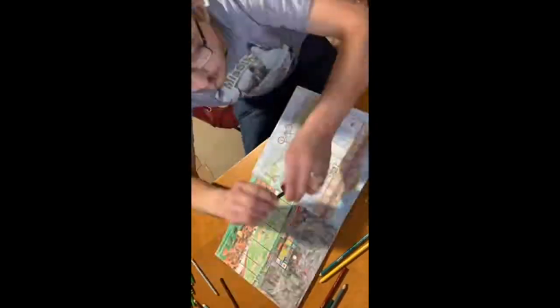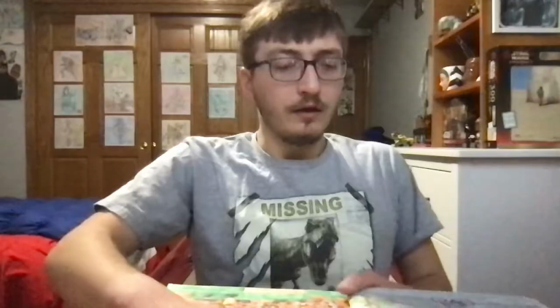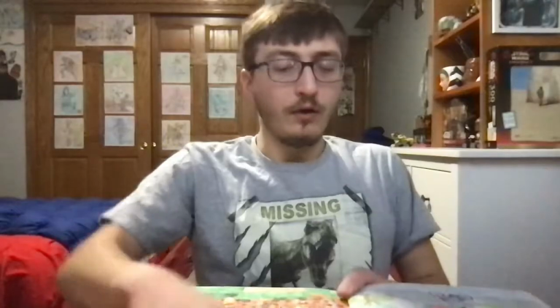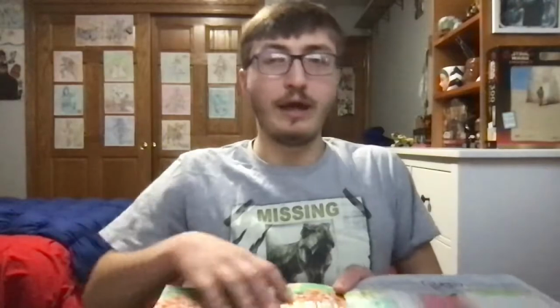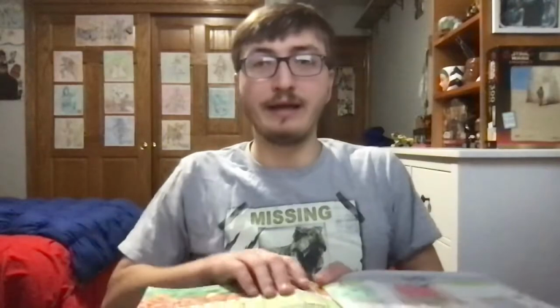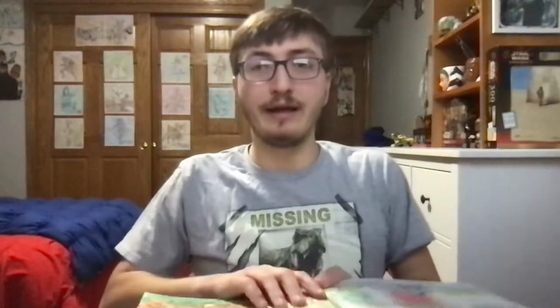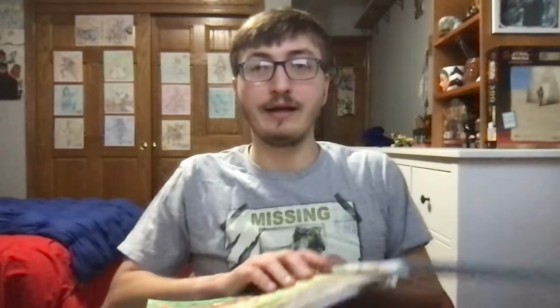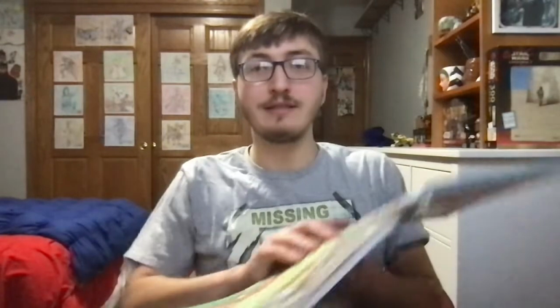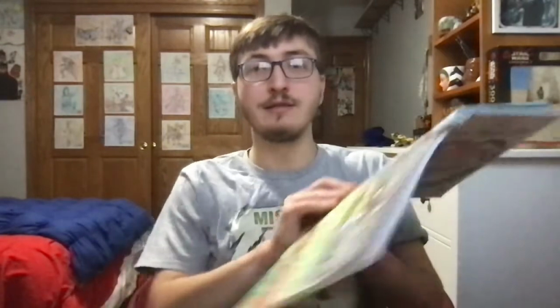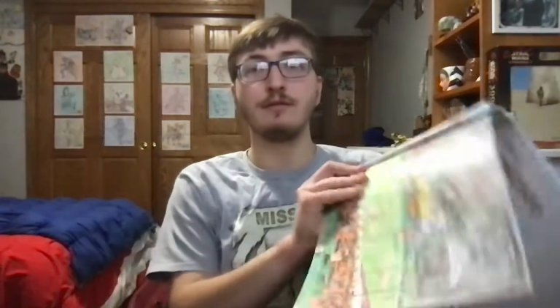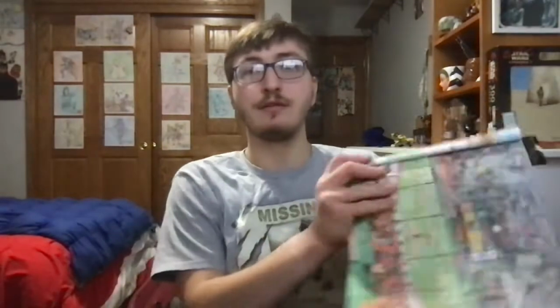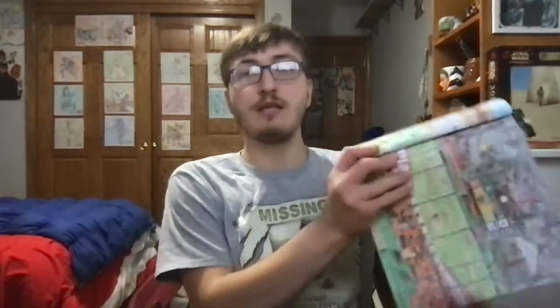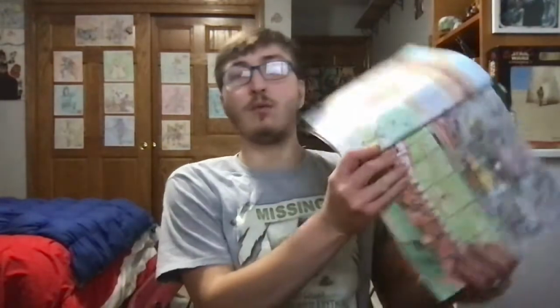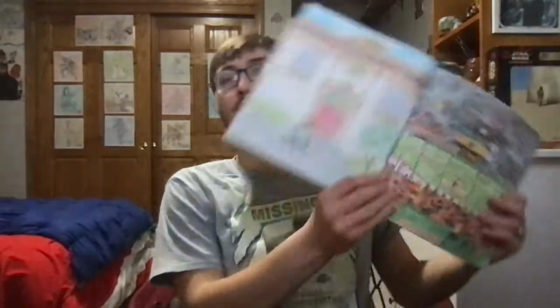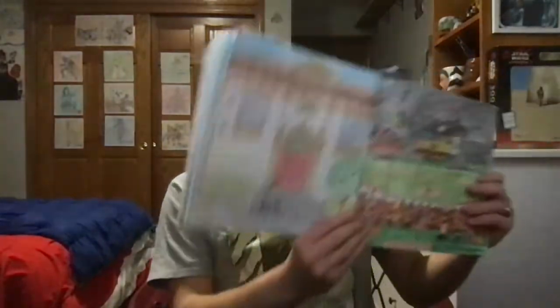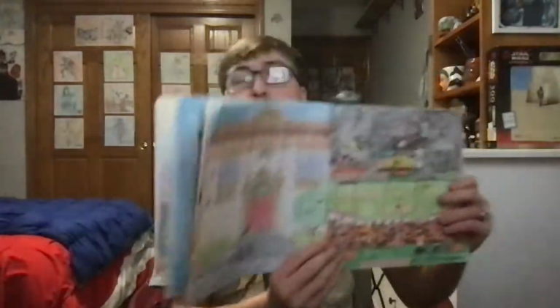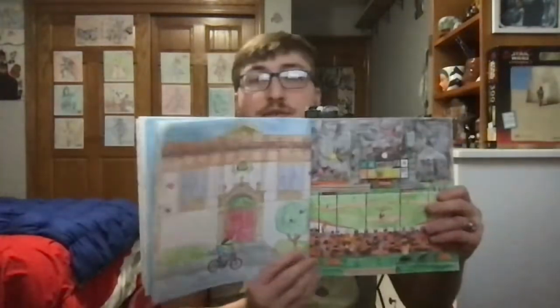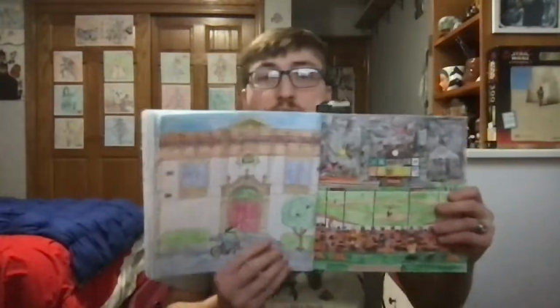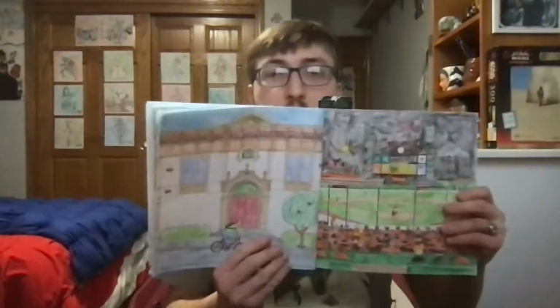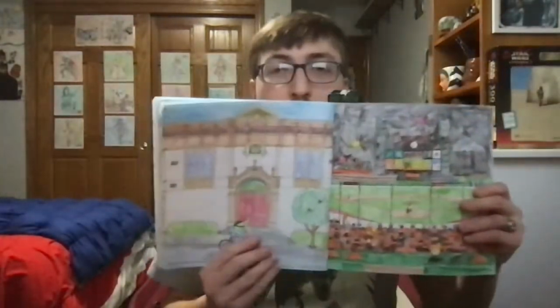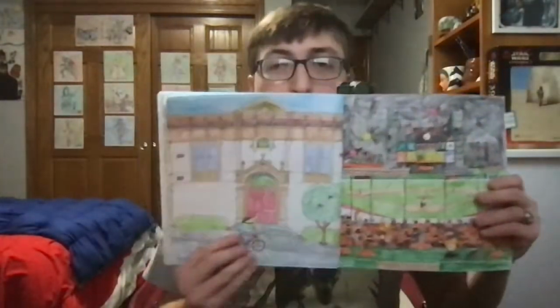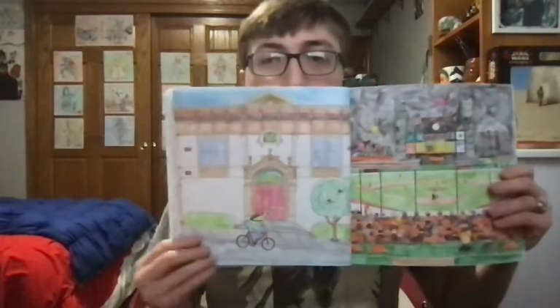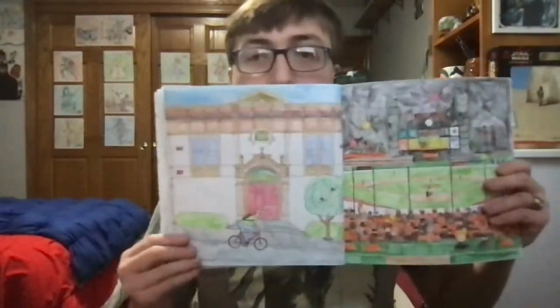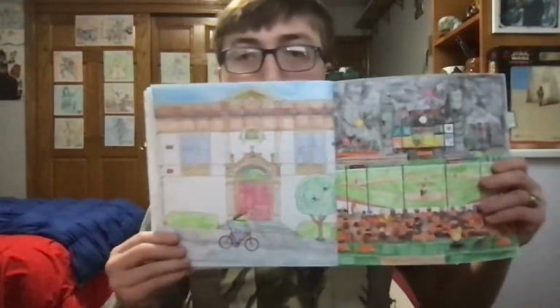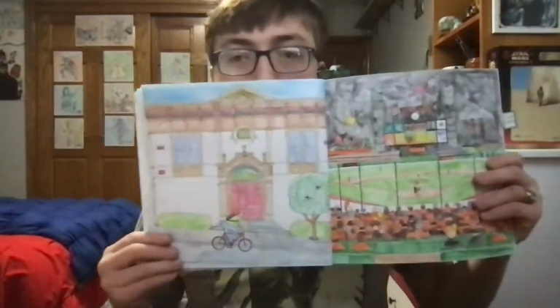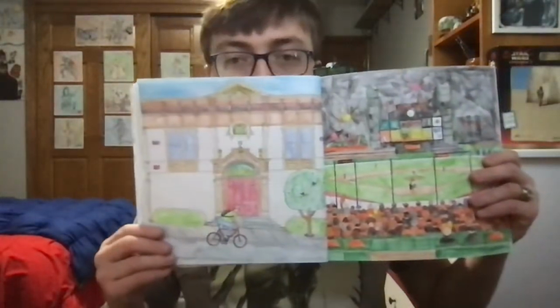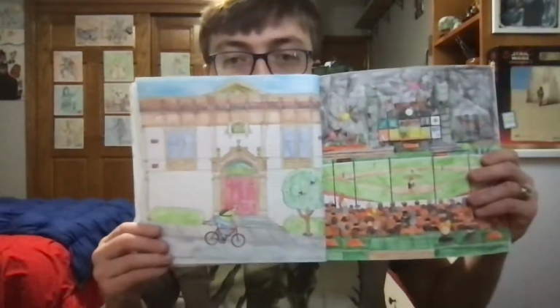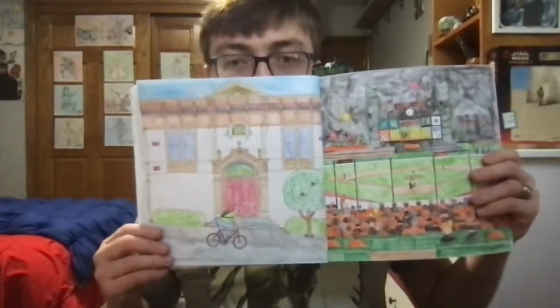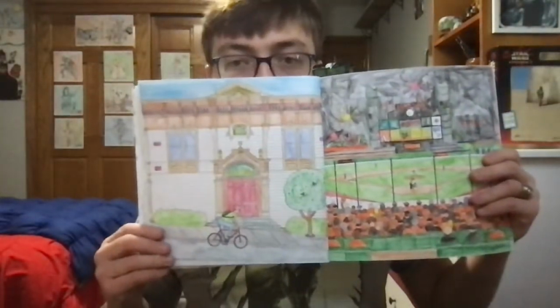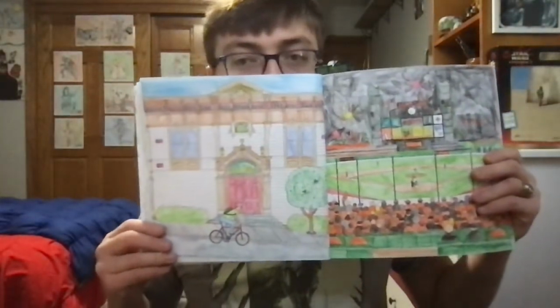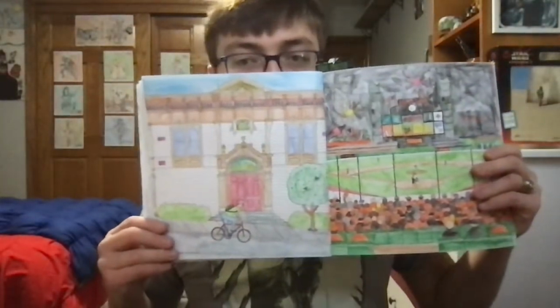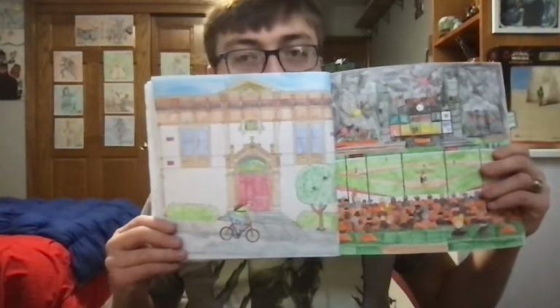Okay, guys. So, I finished coloring in the Bayview Opera House.